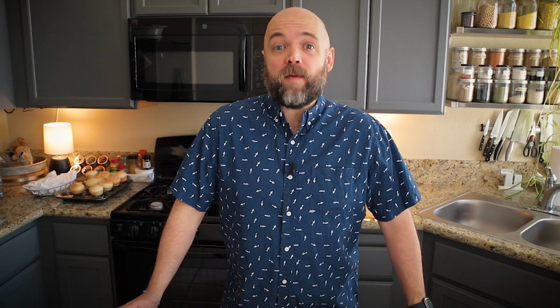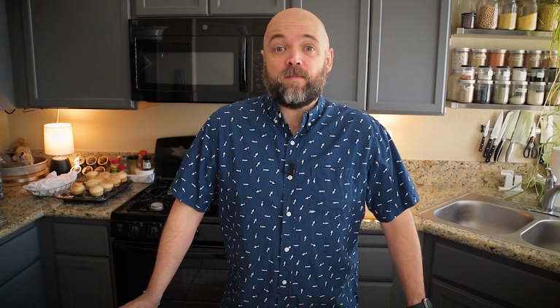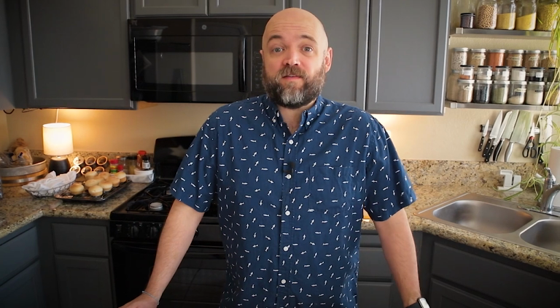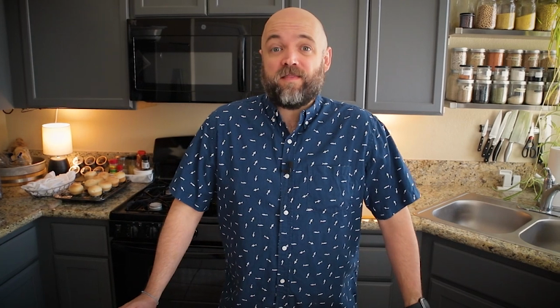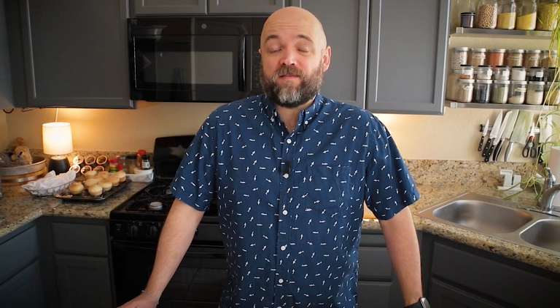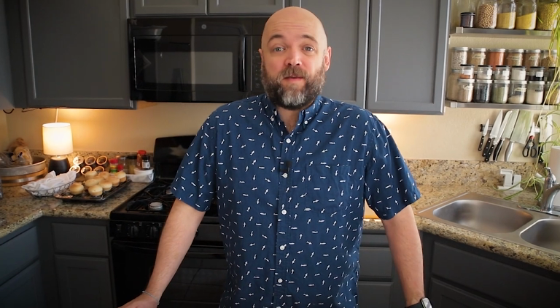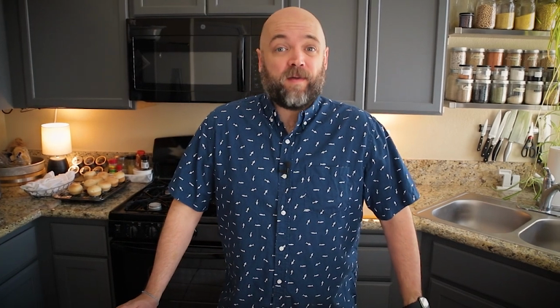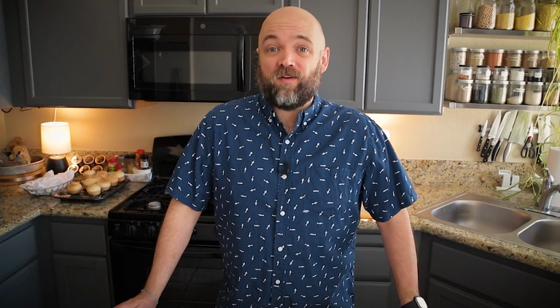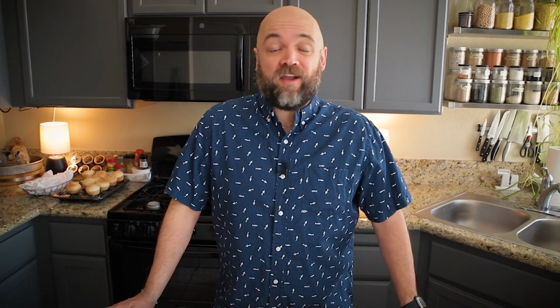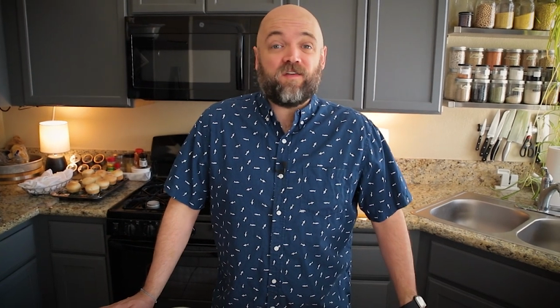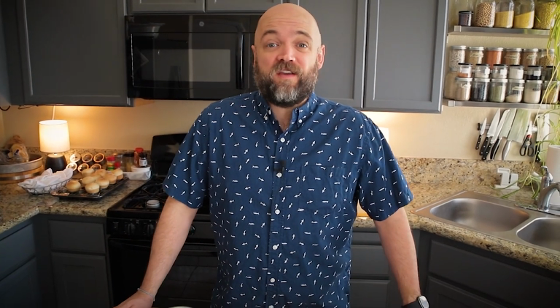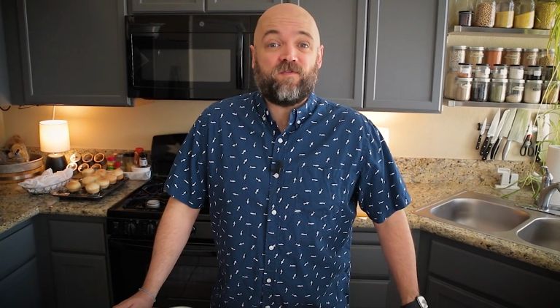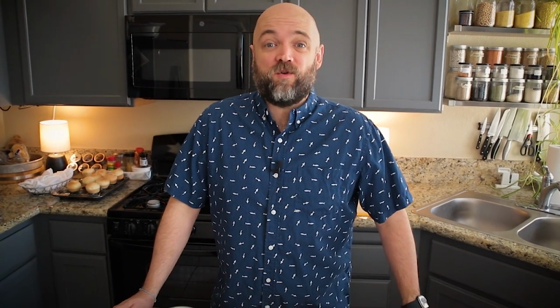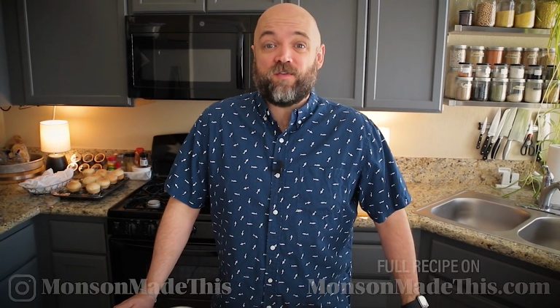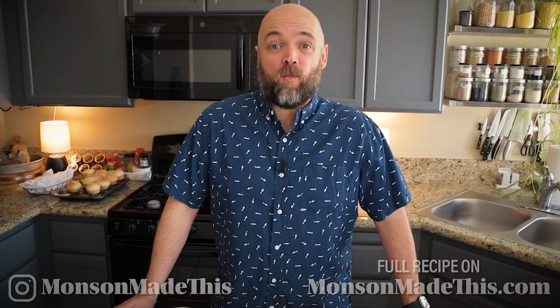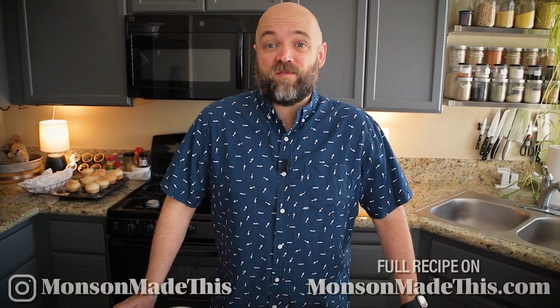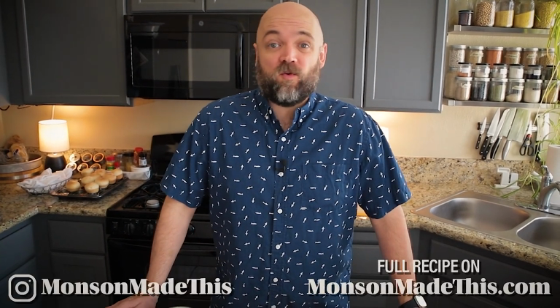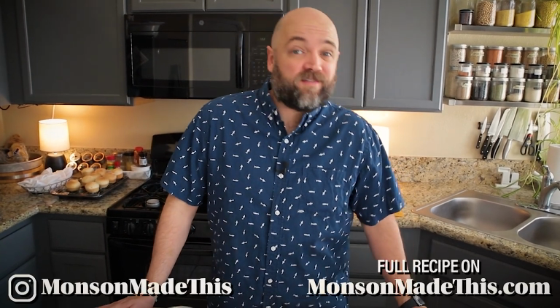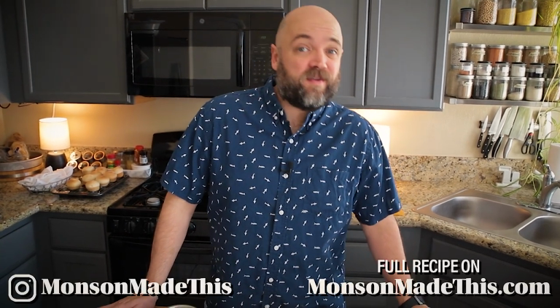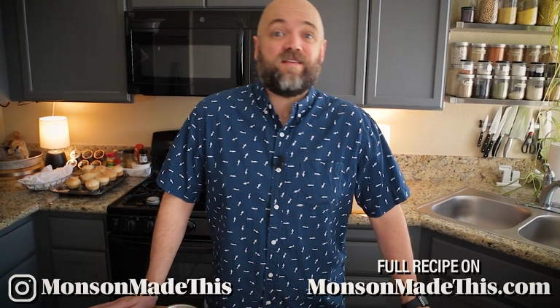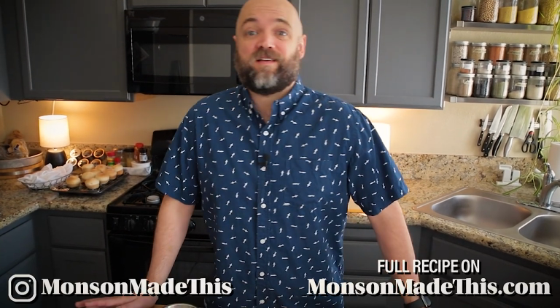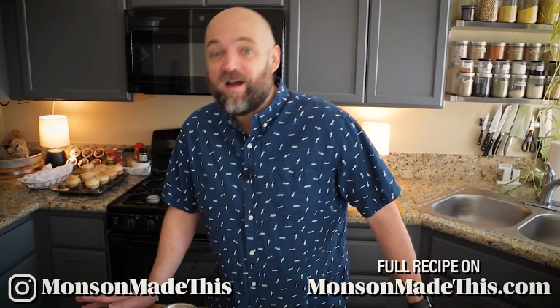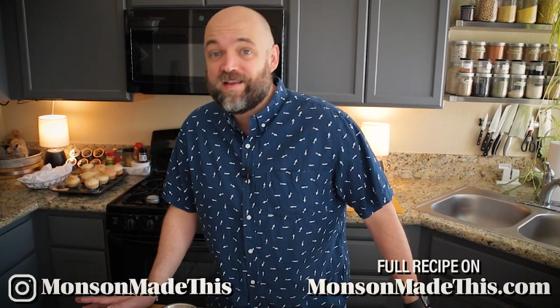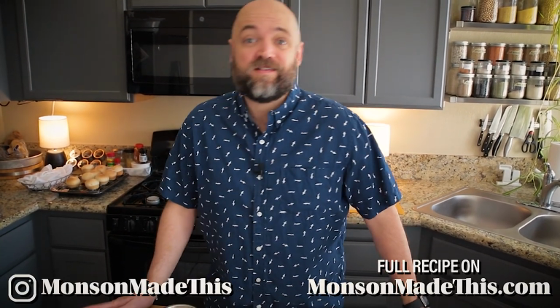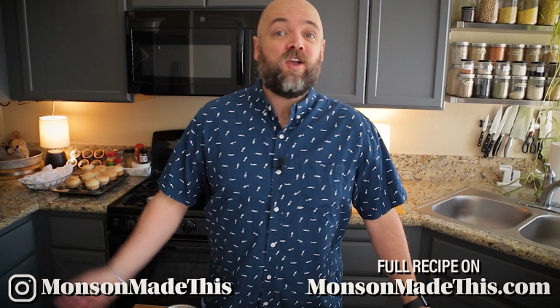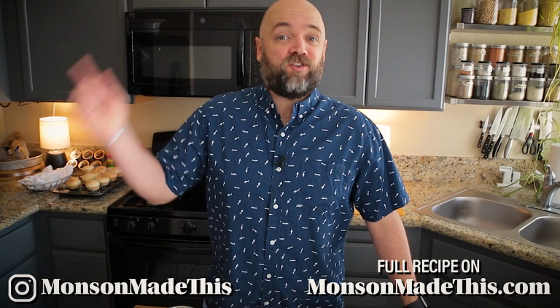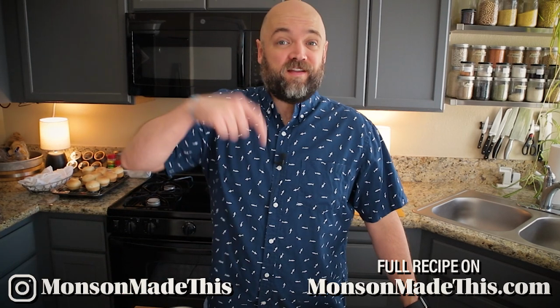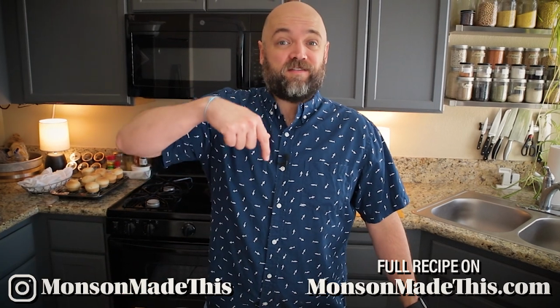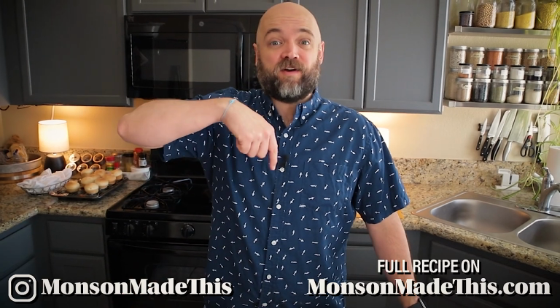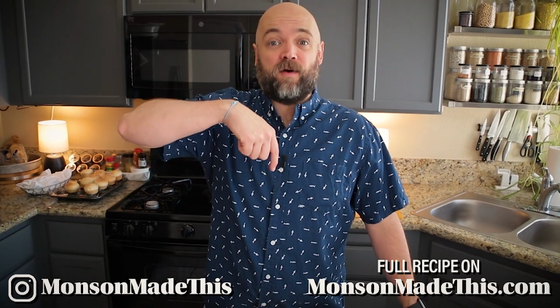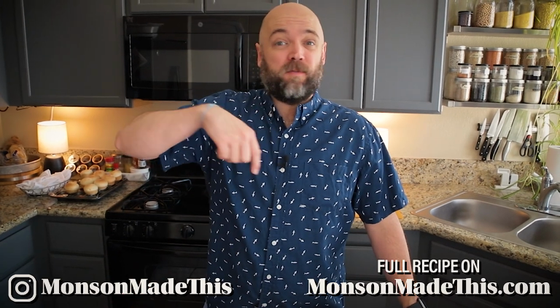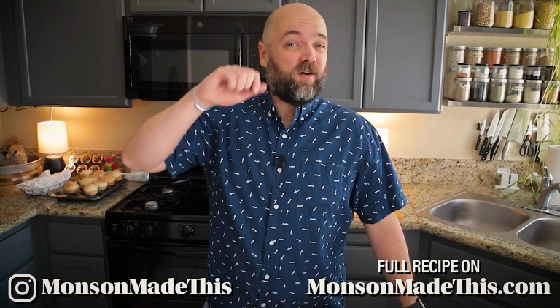Welcome back to Munson Made This. My name is Michael. I cook vegan food, so if you want more vegan recipes and content, you should click that subscribe button below. Go ahead and give this video a thumbs up while you're down there.